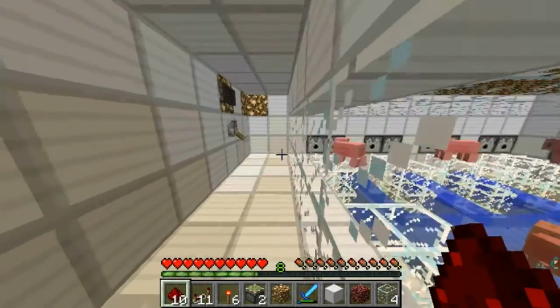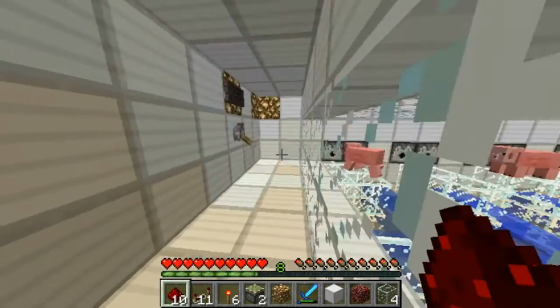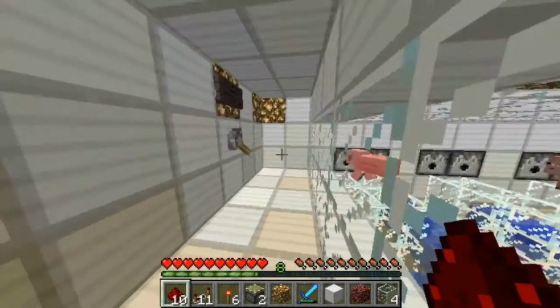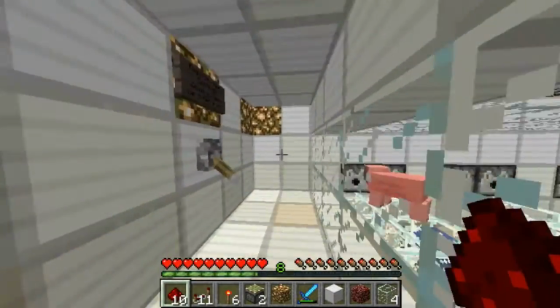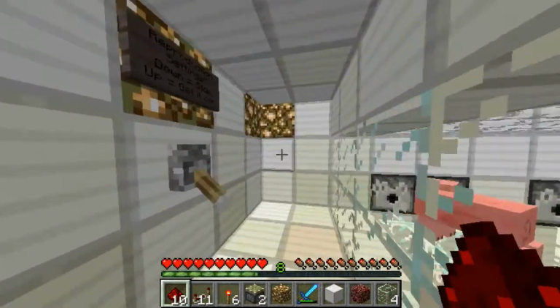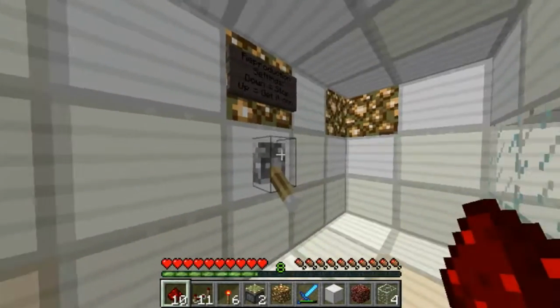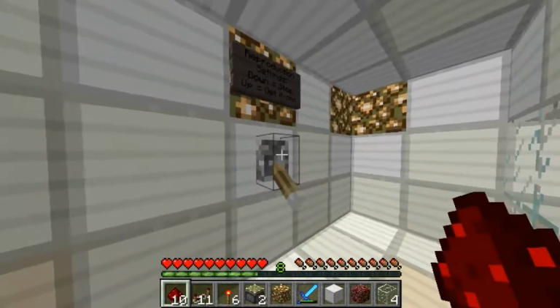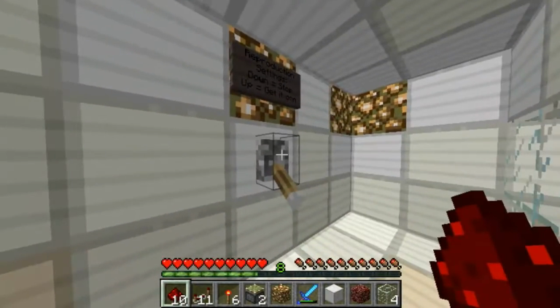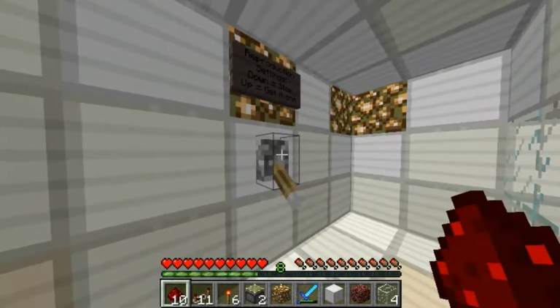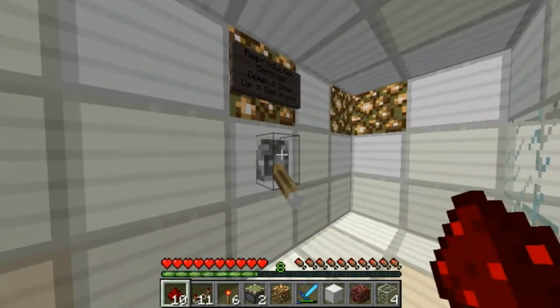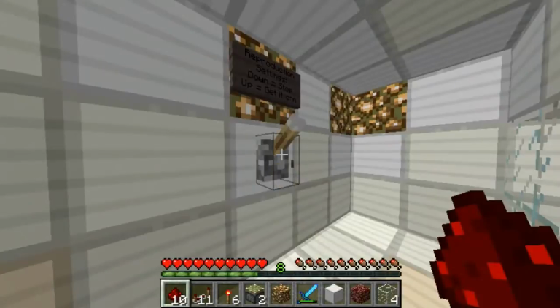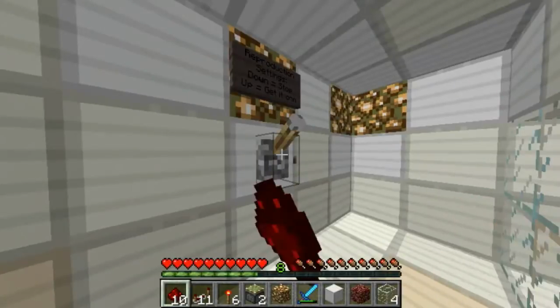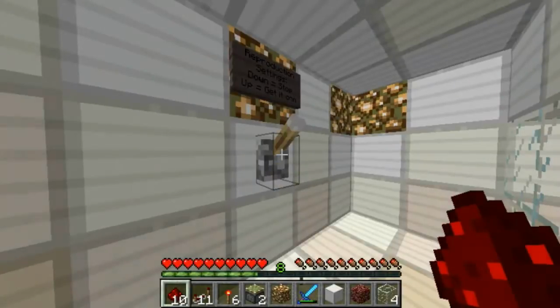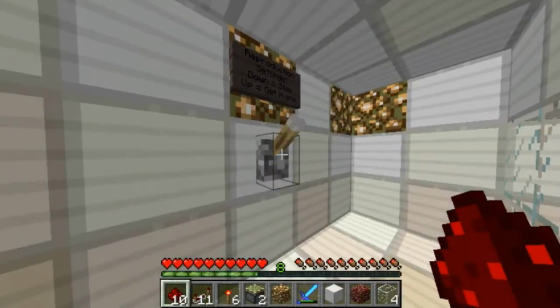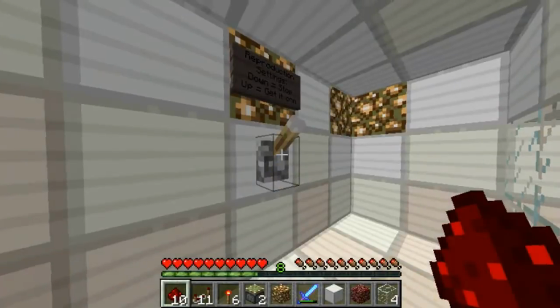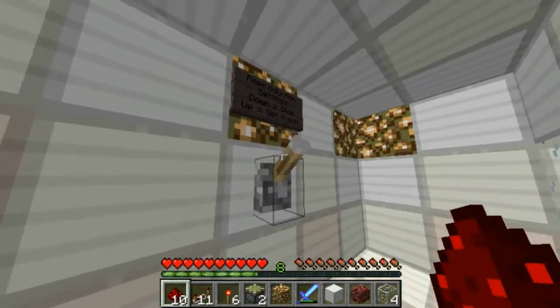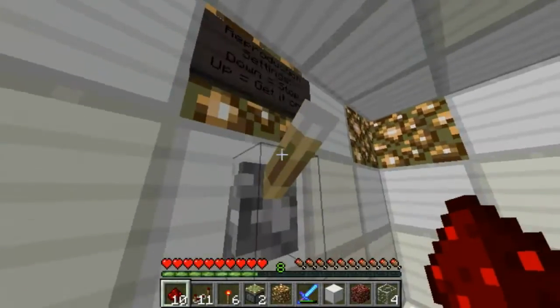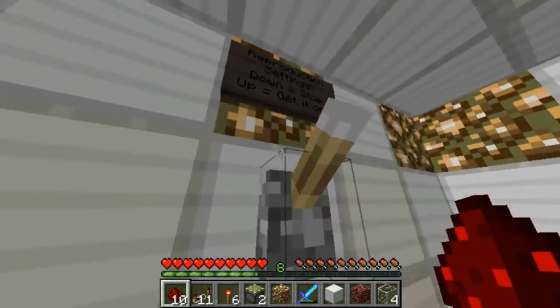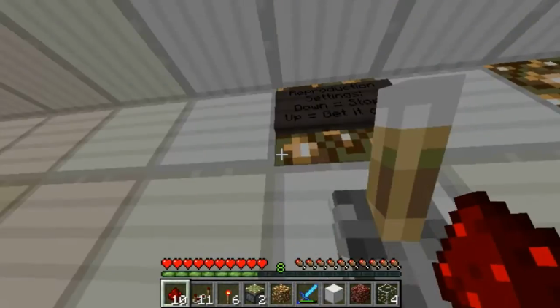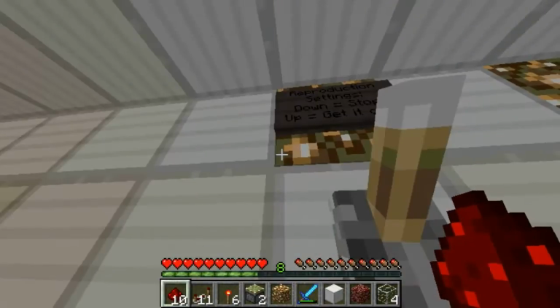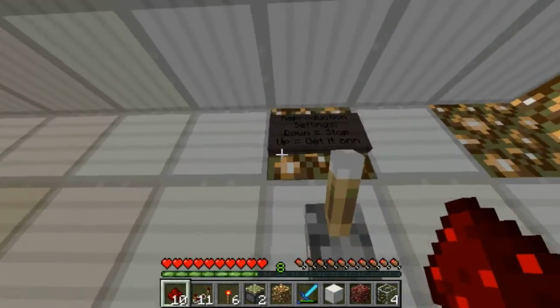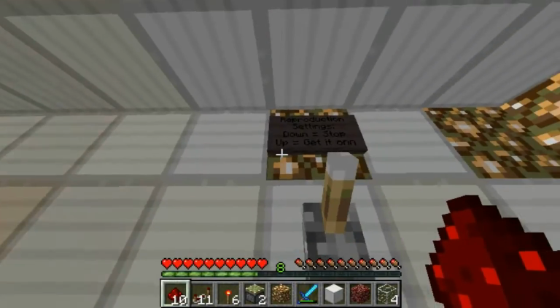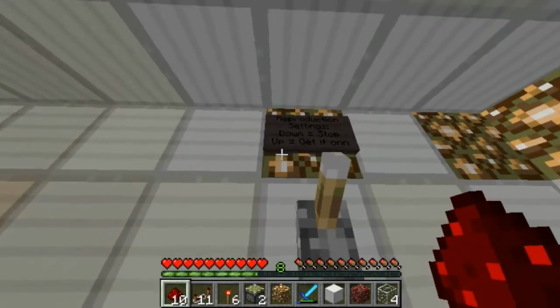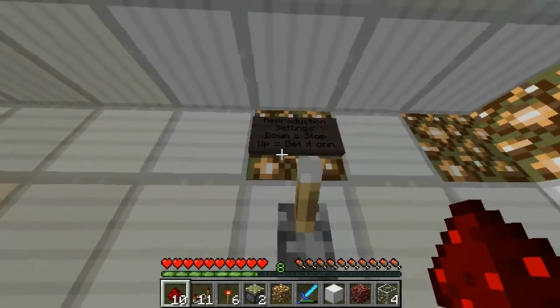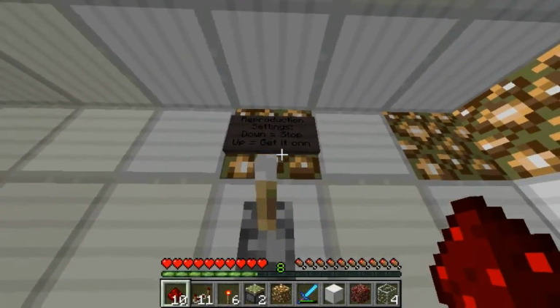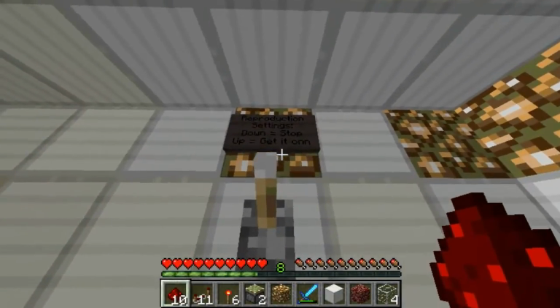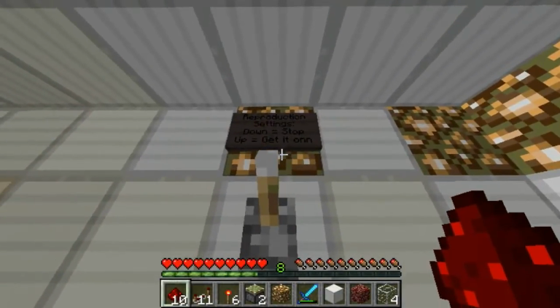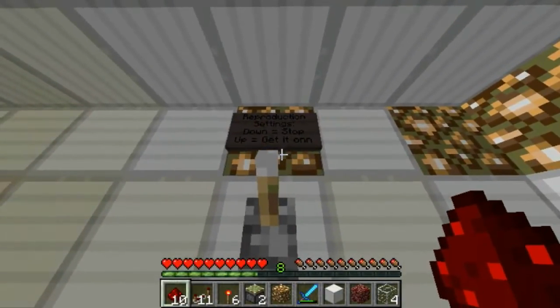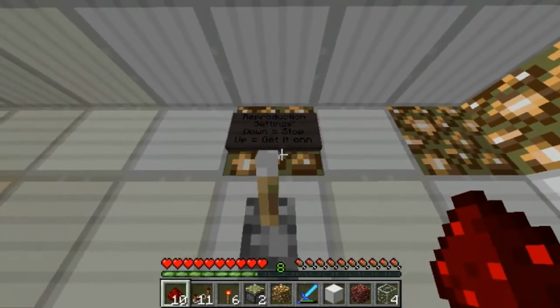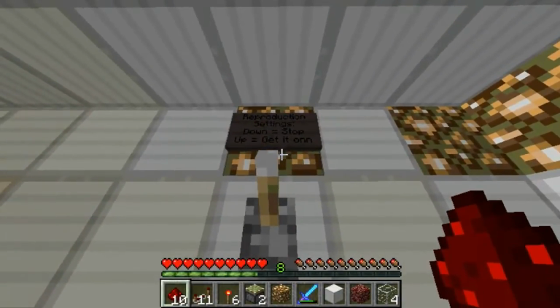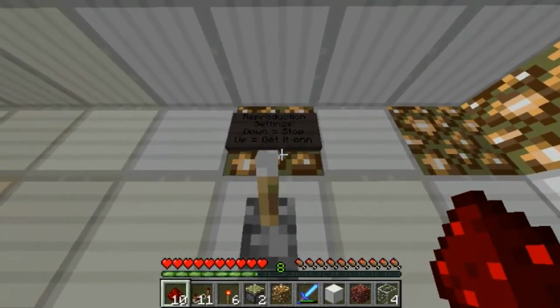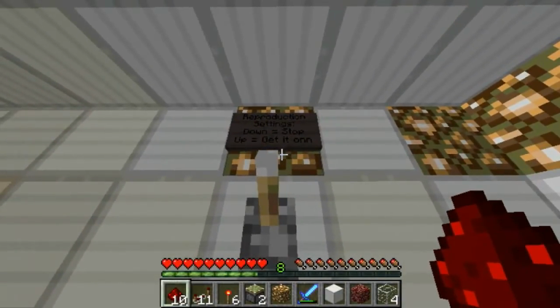When I'm ready I'll flick this switch which takes the block out of the way so the pigs can go down into the conveyor belt down there. So basically what I have to do is flick this switch — as you can see it says reproduction settings down.